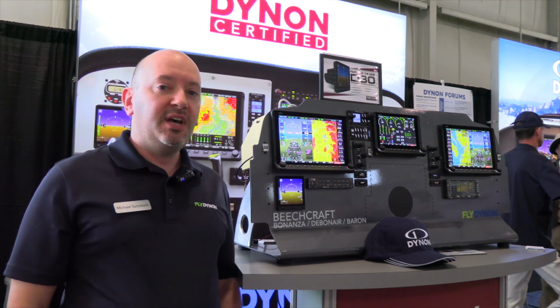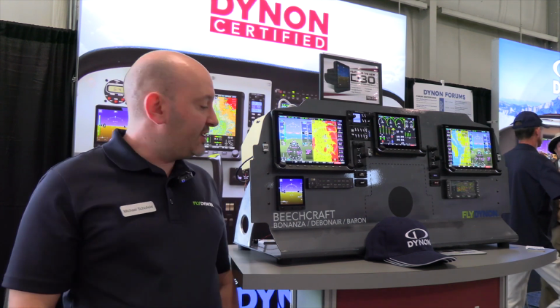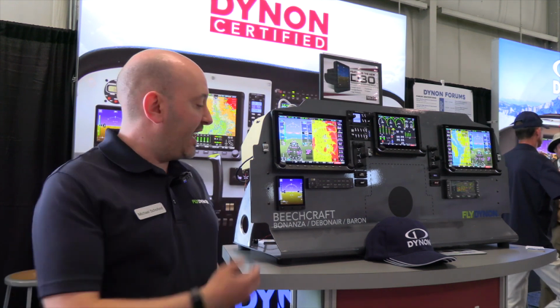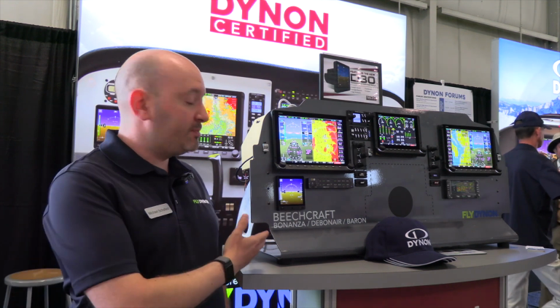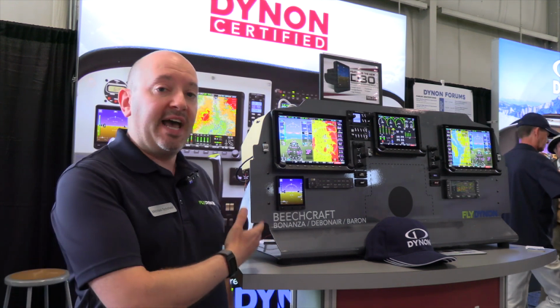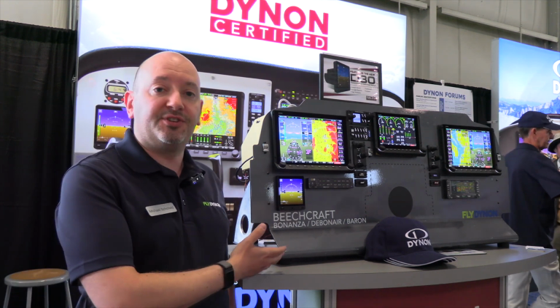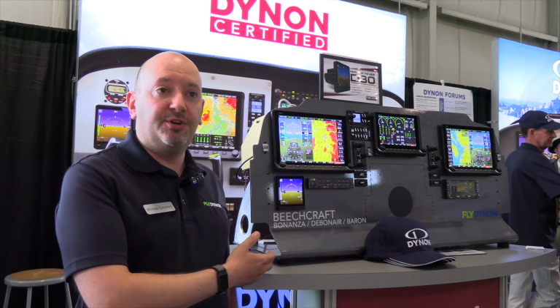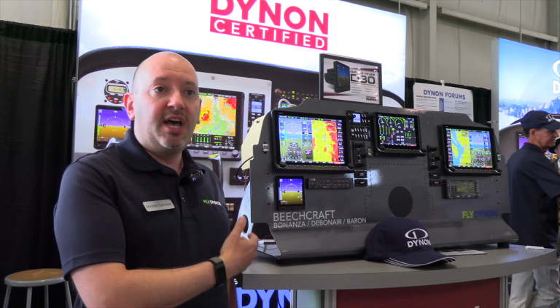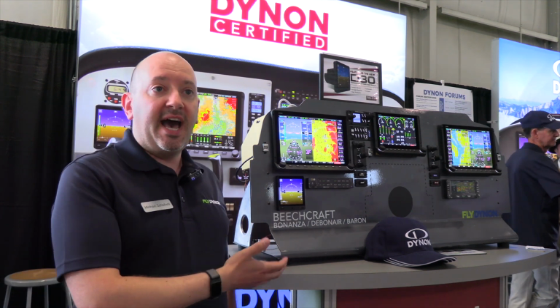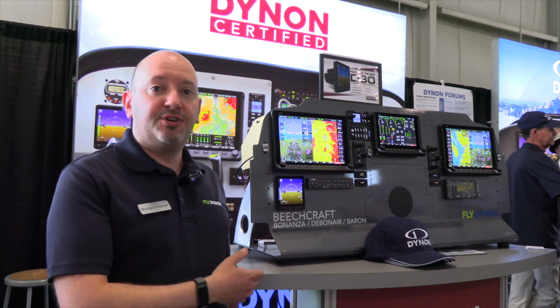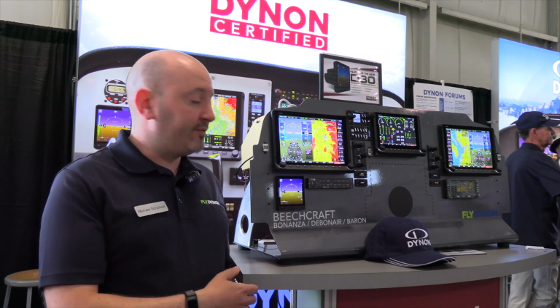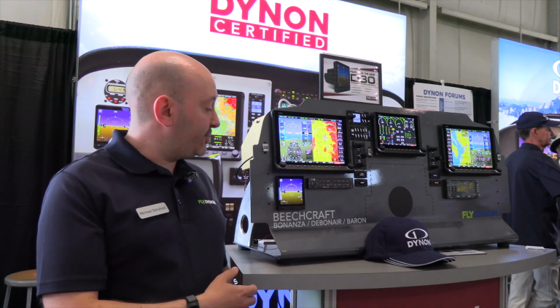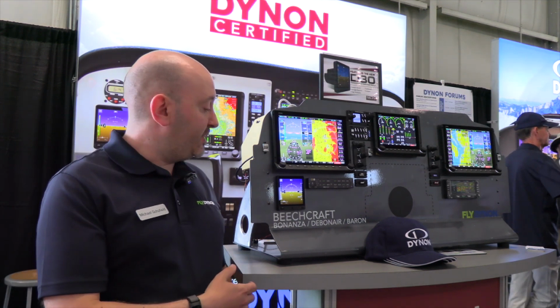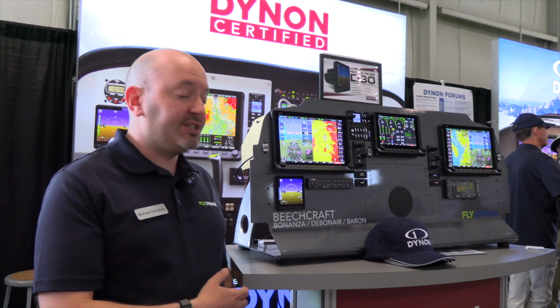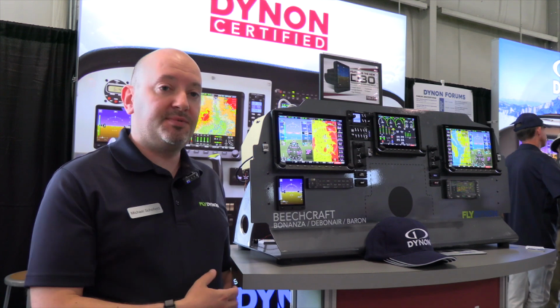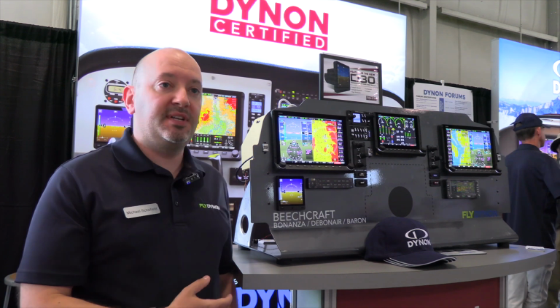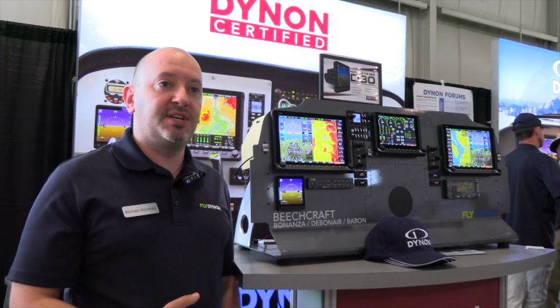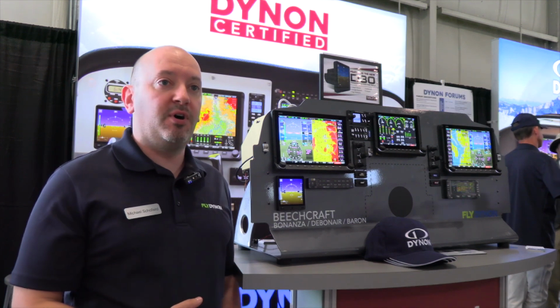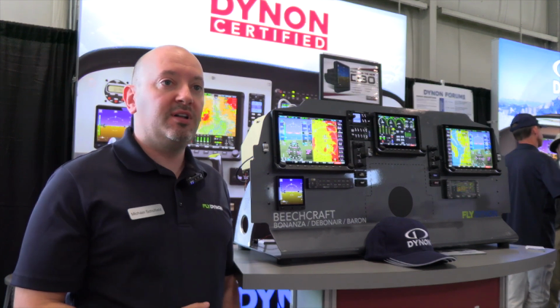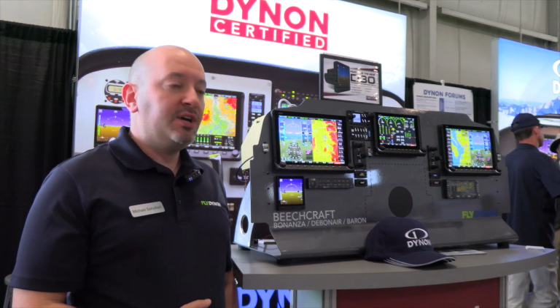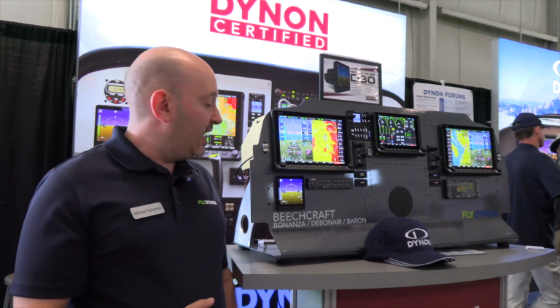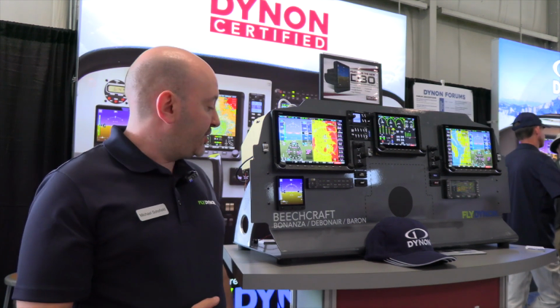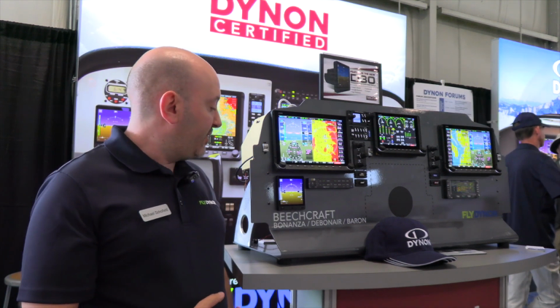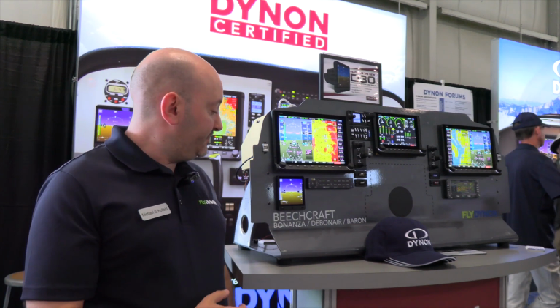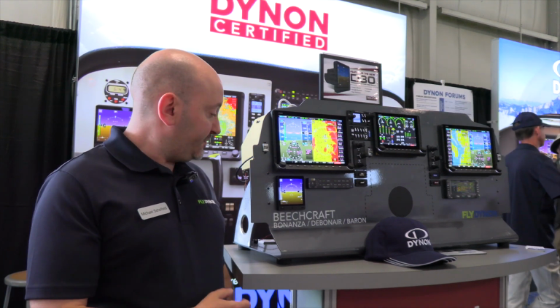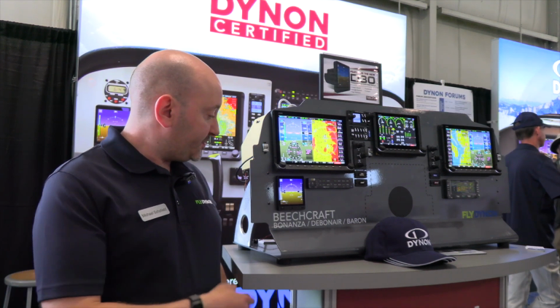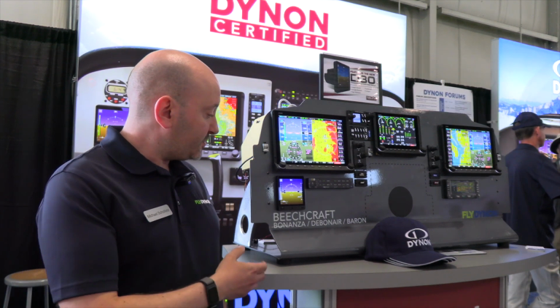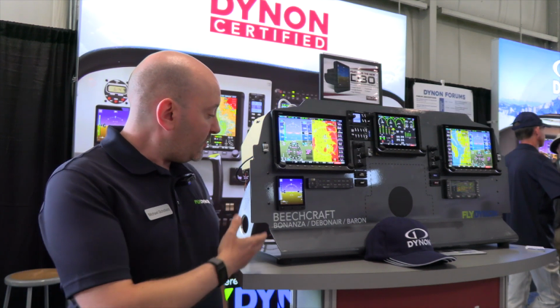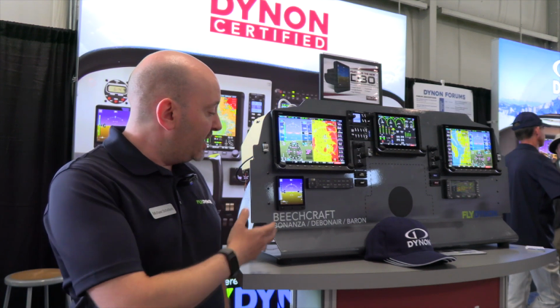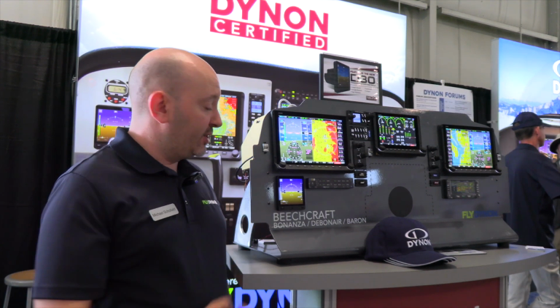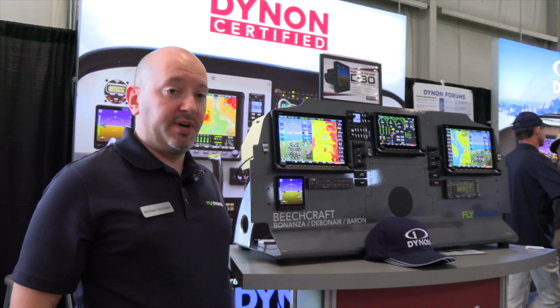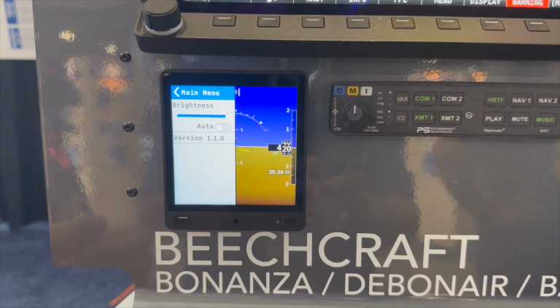The D30 is a backup set of flight instruments for Skyview HDX. It does airspeed, altitude, attitude, vertical speed, slip speed, skid ball, turn rate, and turn coordinator.